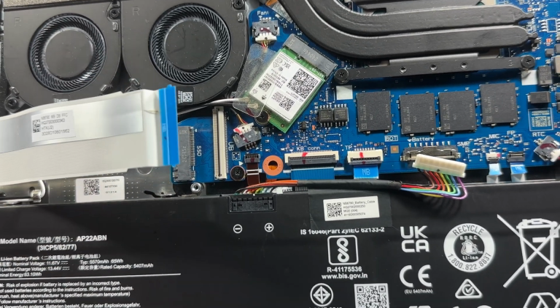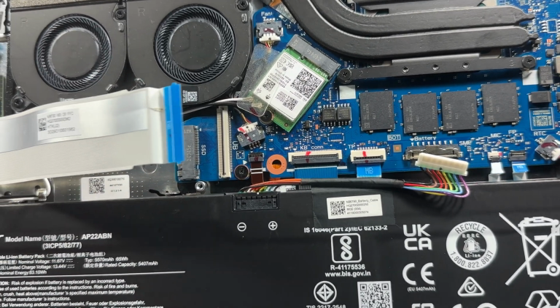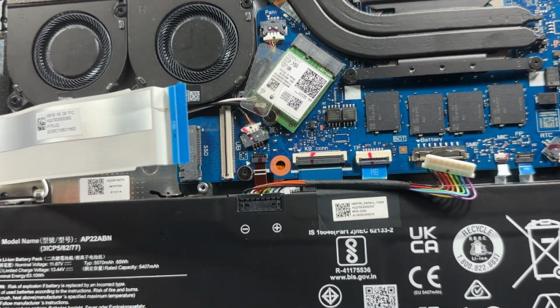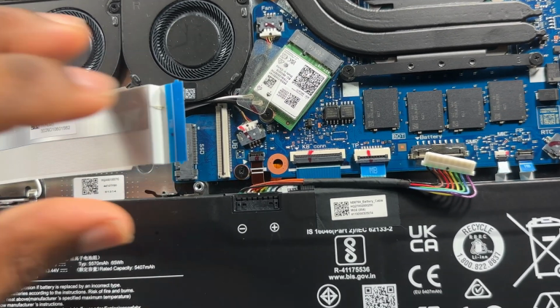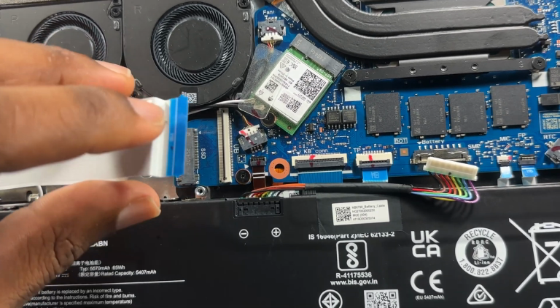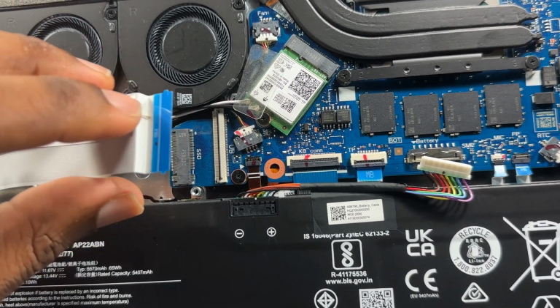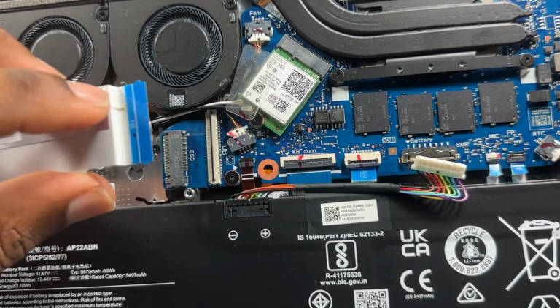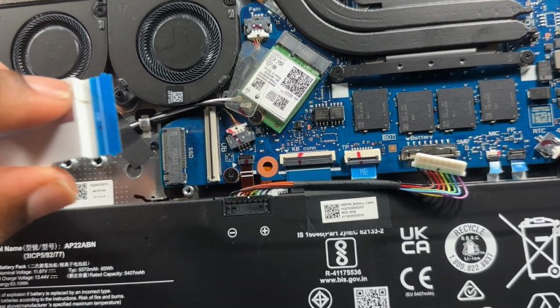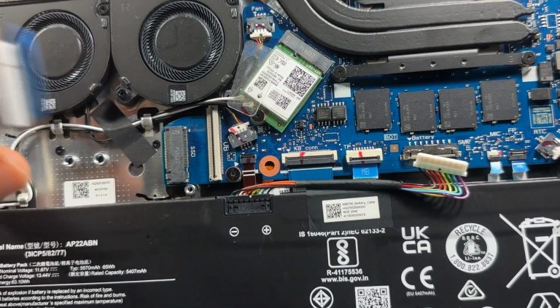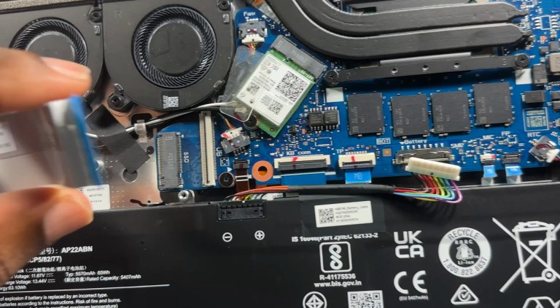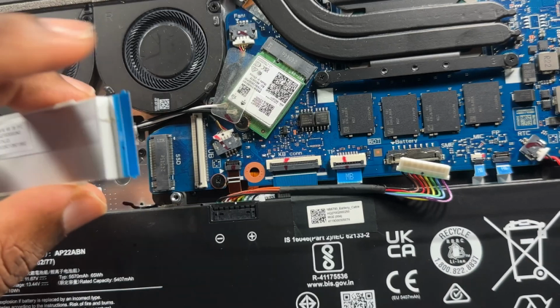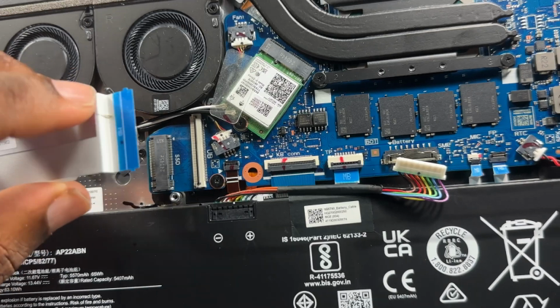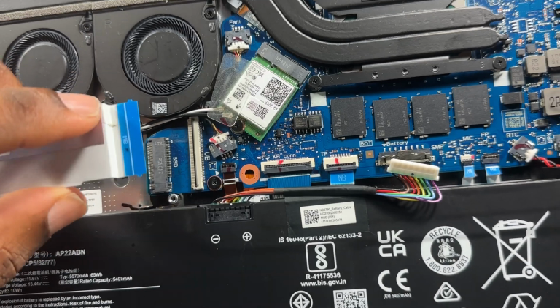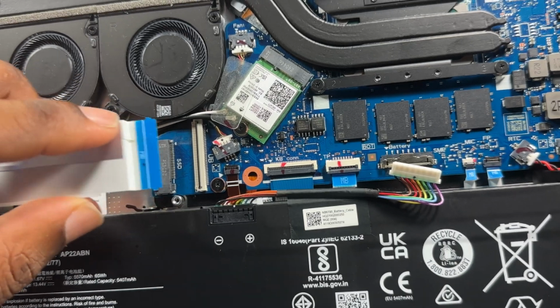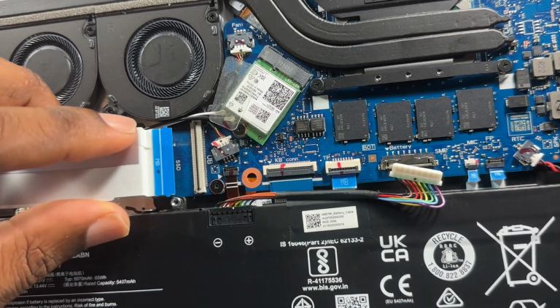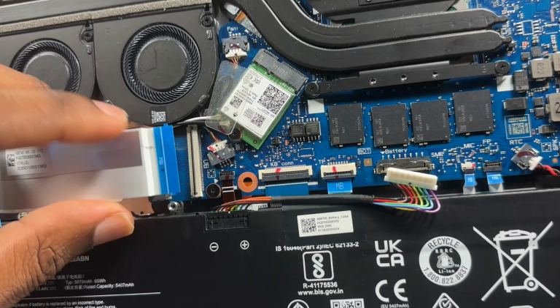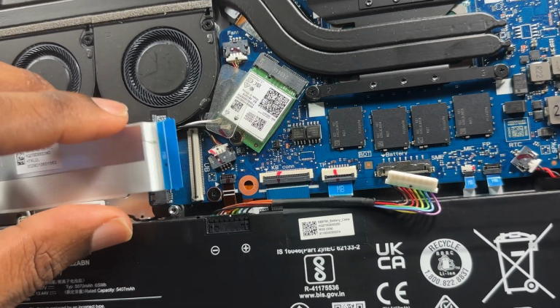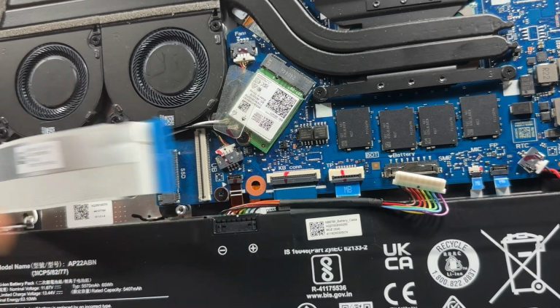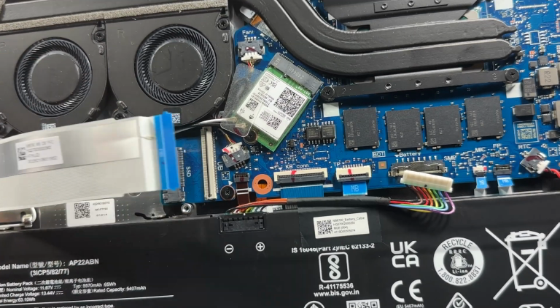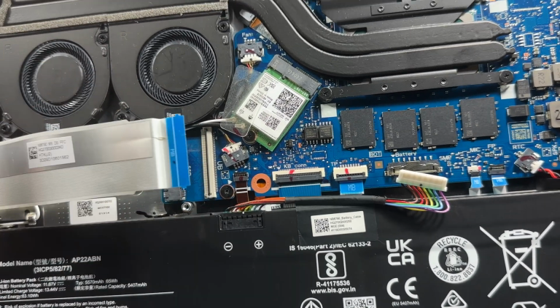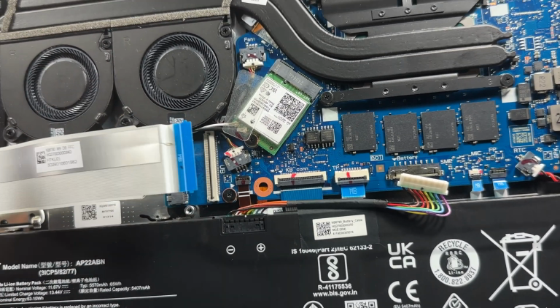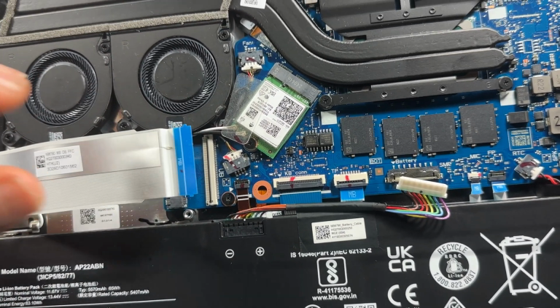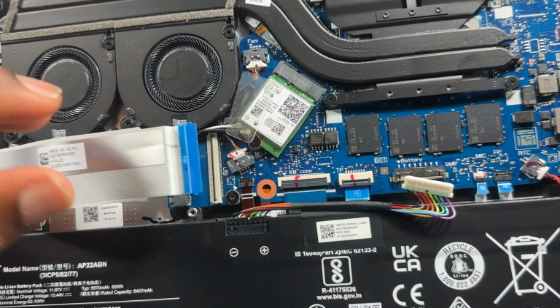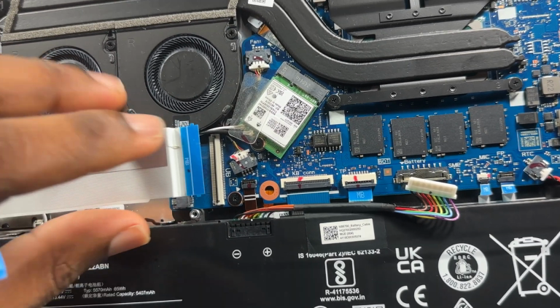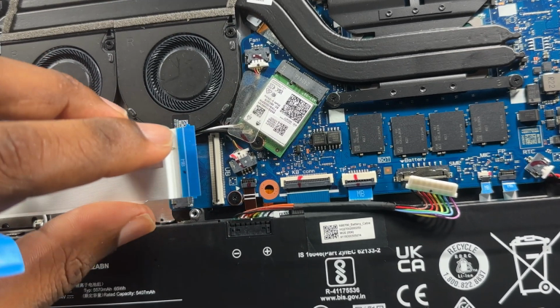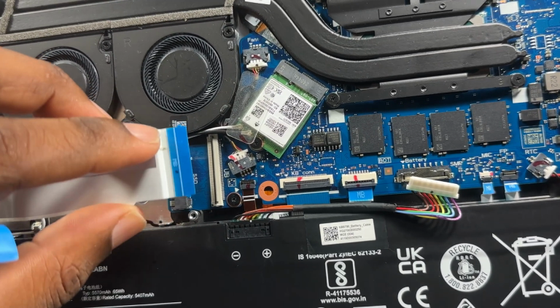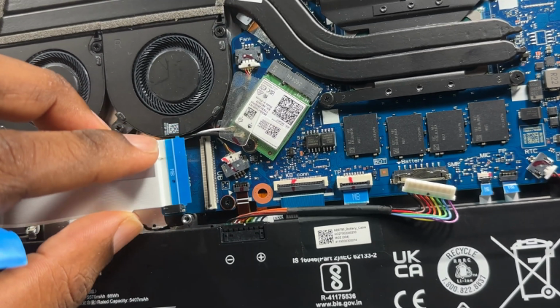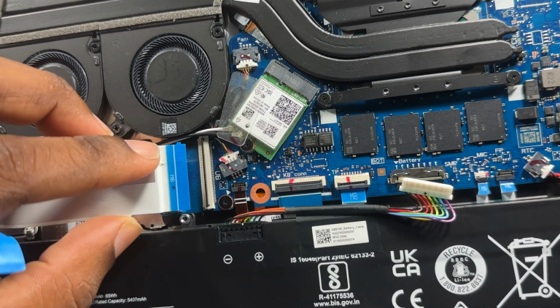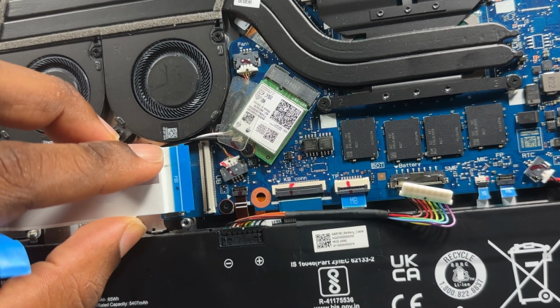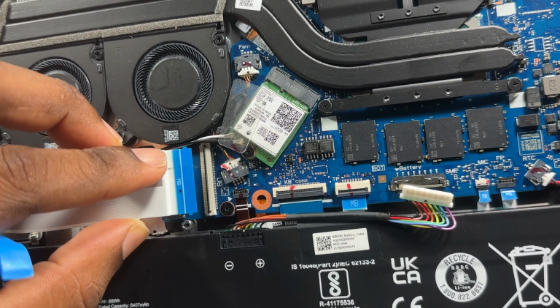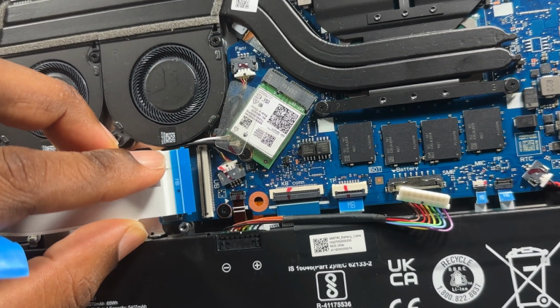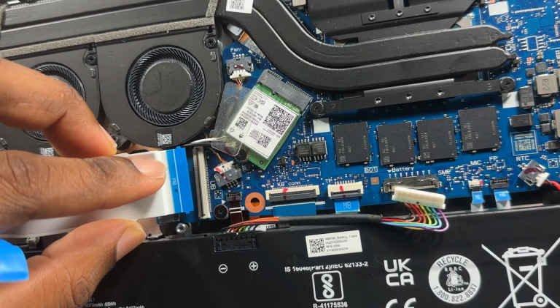That's the M.2 slot — very easy. Pop it in, screw it down and you should be good to go. The hardest part of this job is actually getting the ribbon cable back in place.